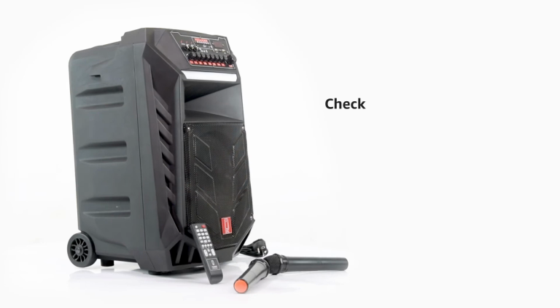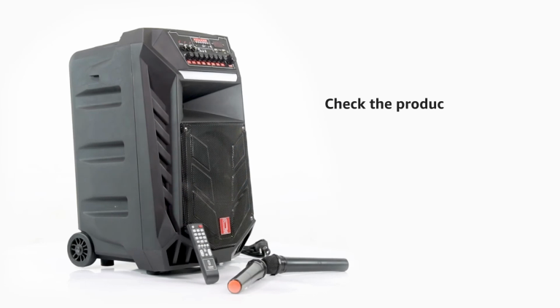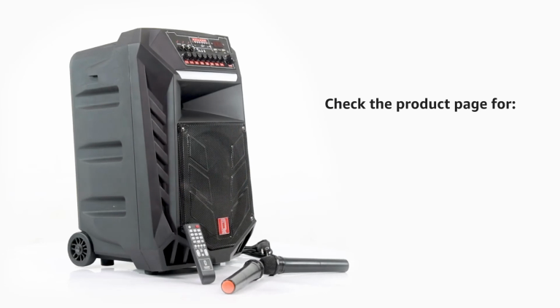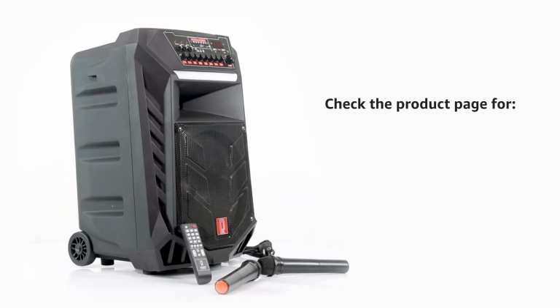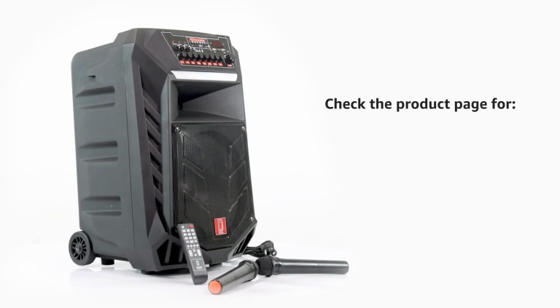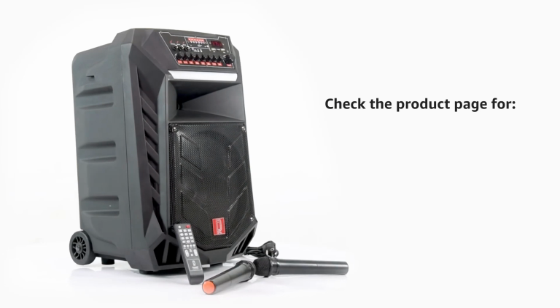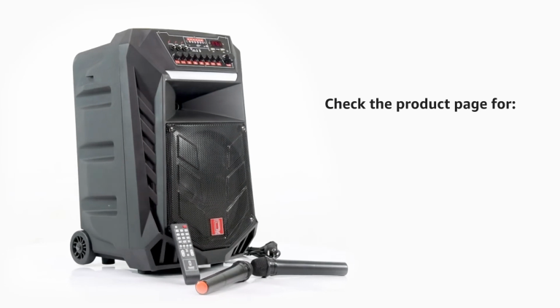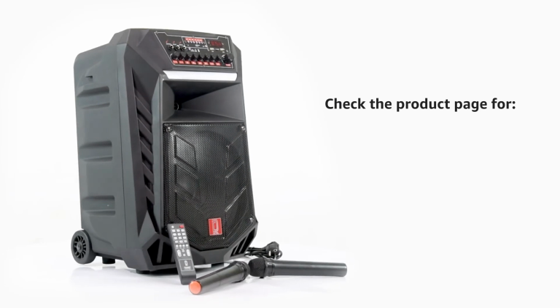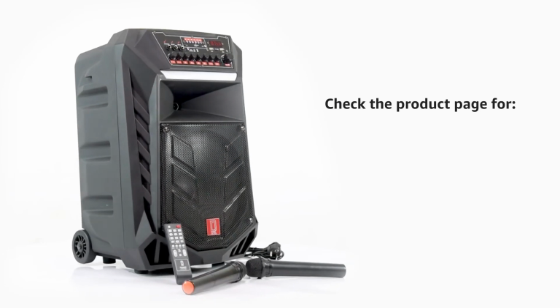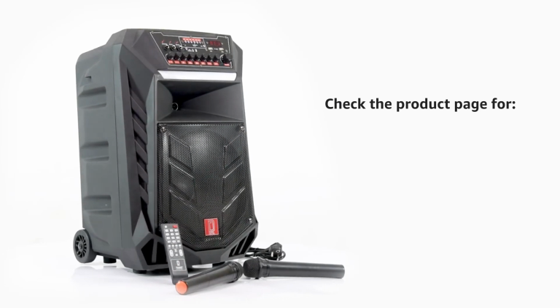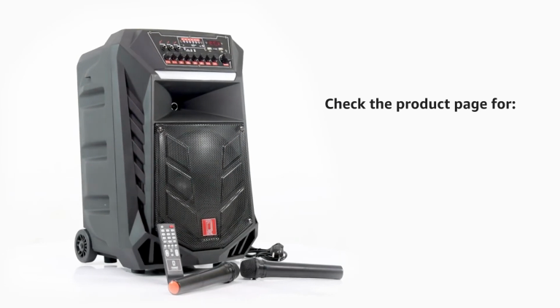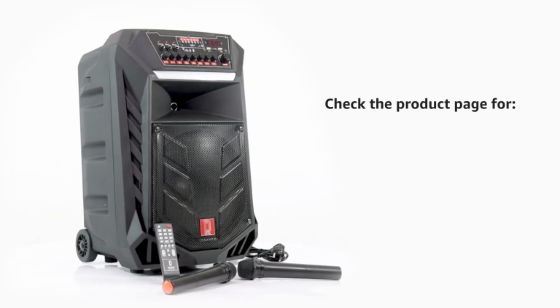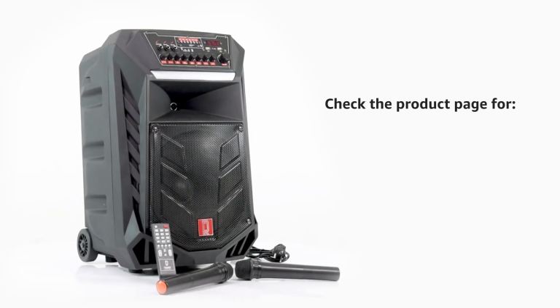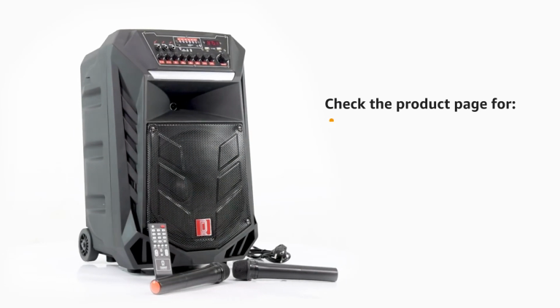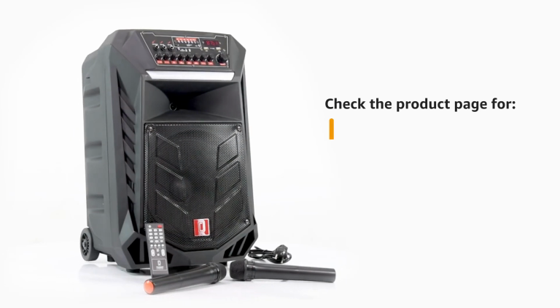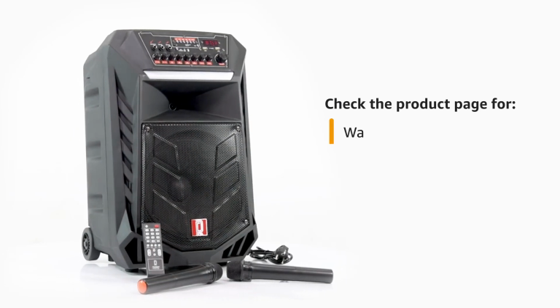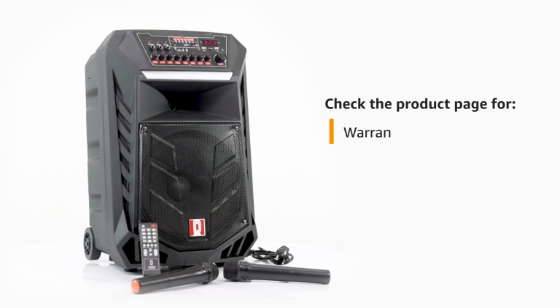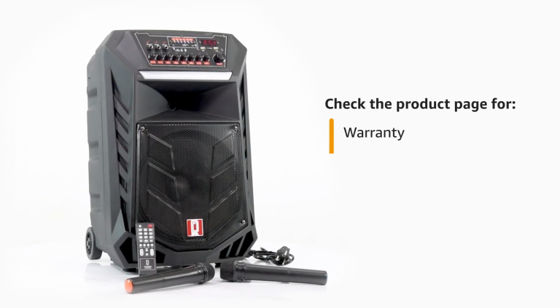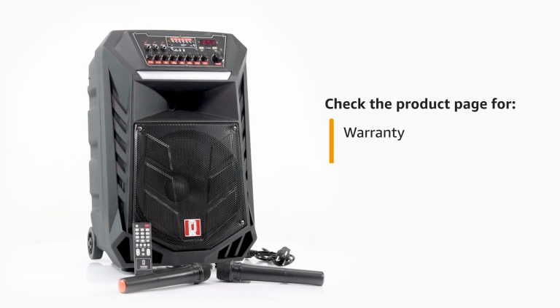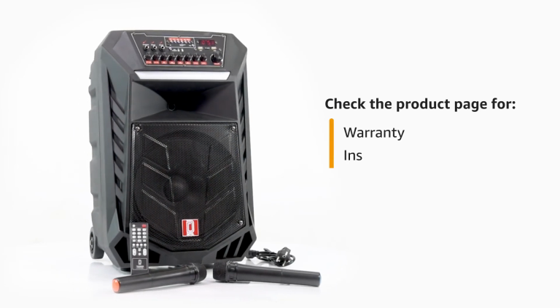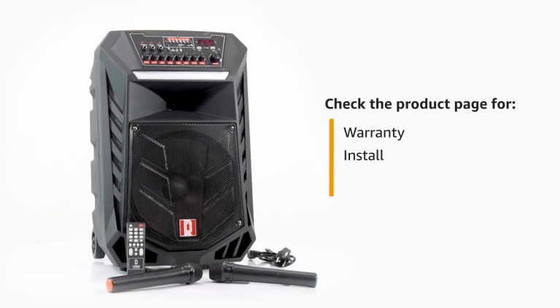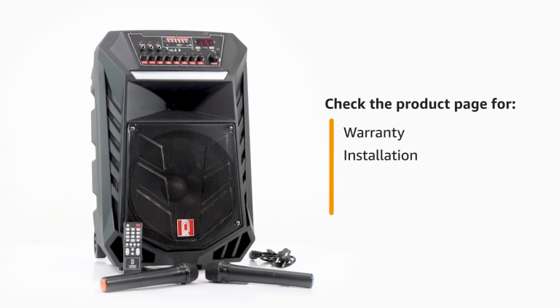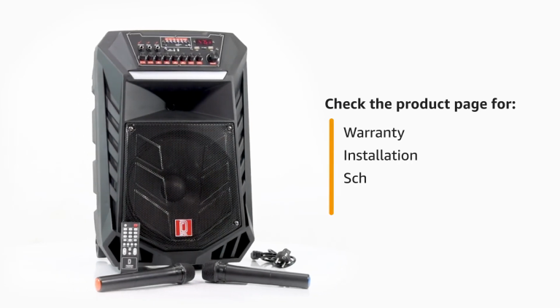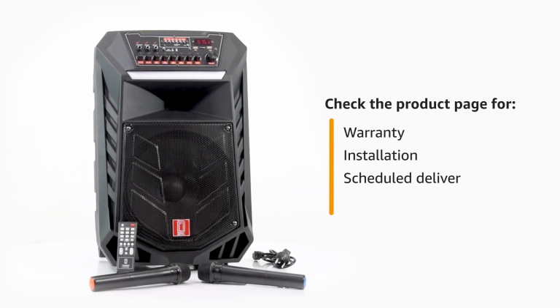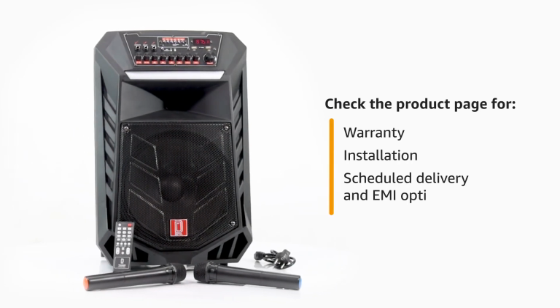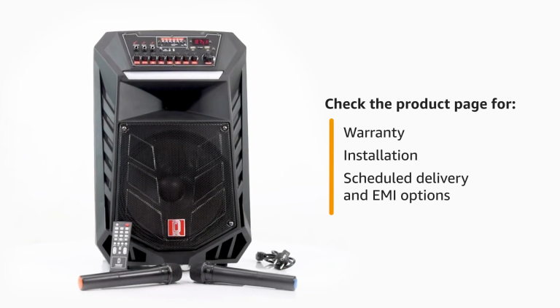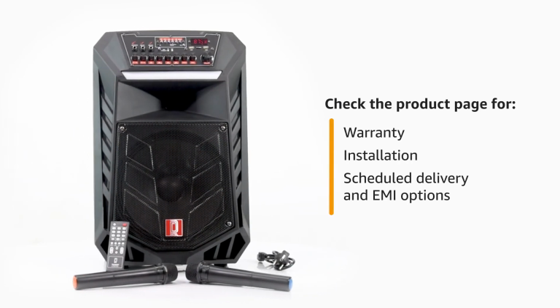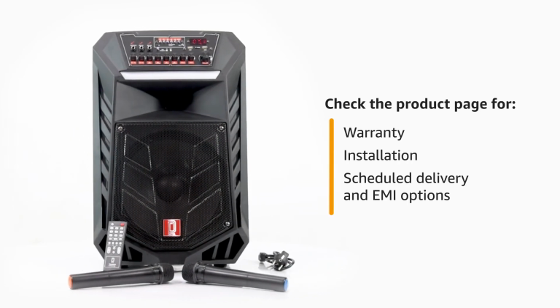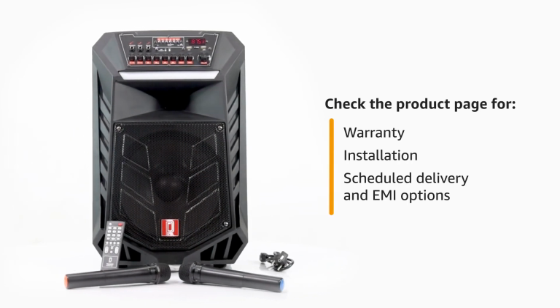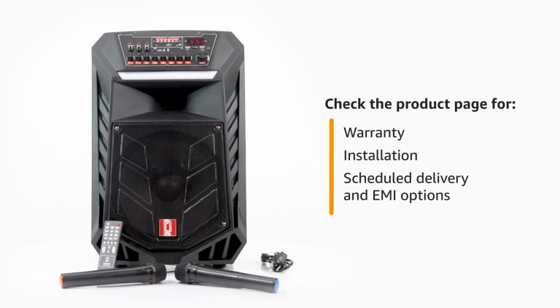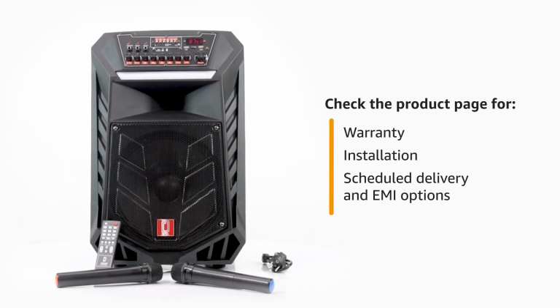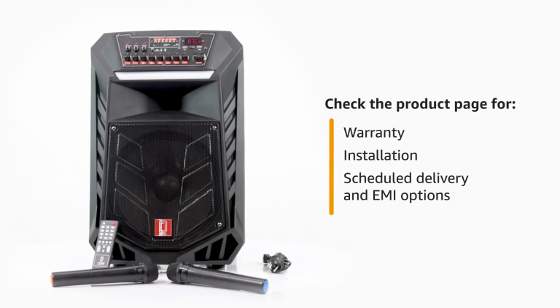Visit the Pronac Detail page to know more about warranty, installation, schedule delivery and EMI options.